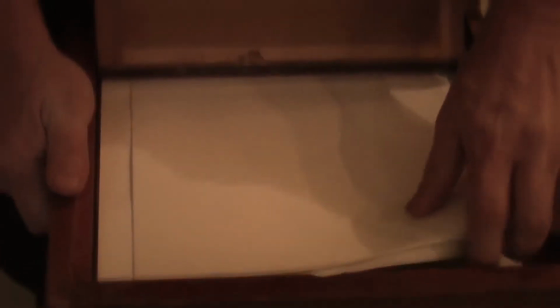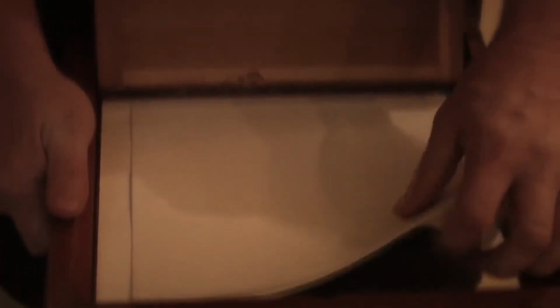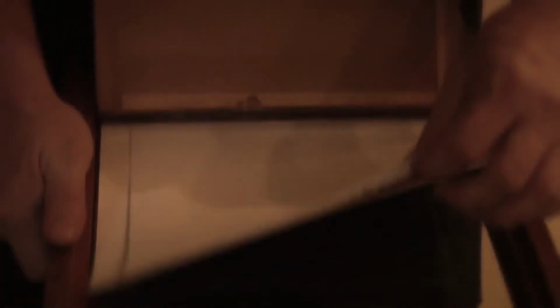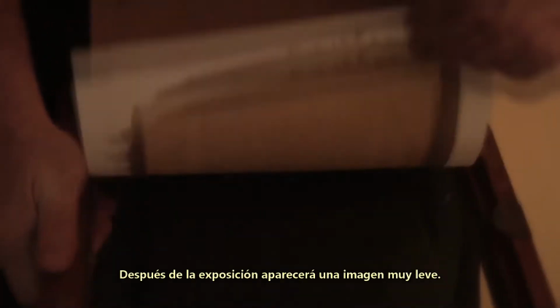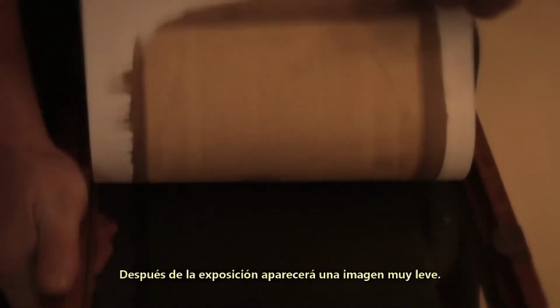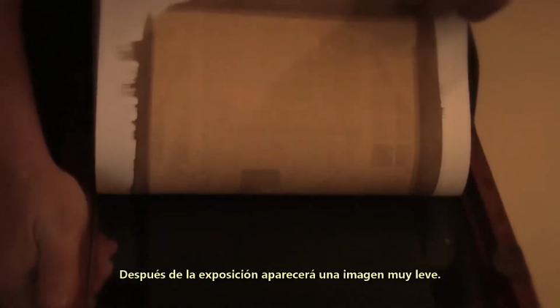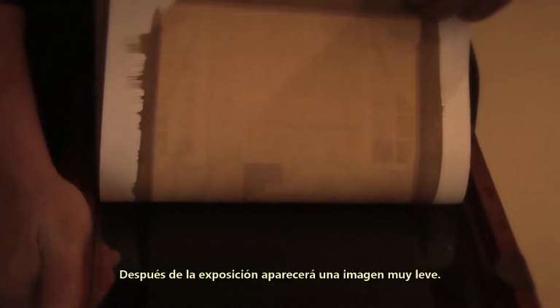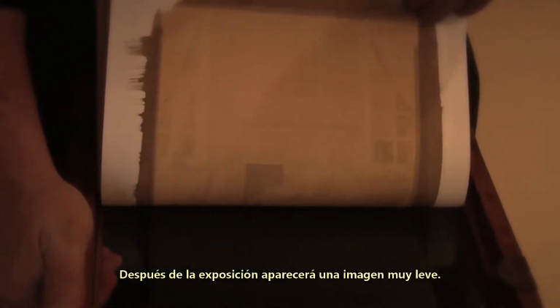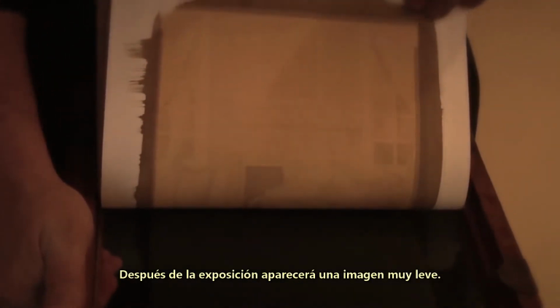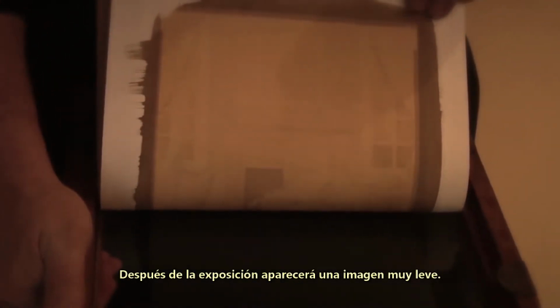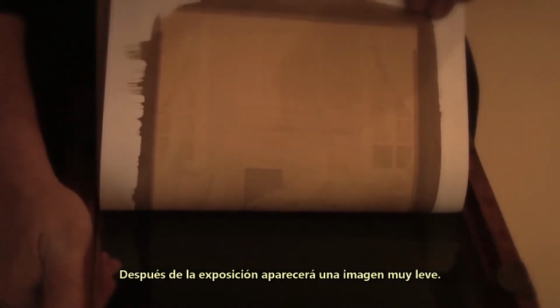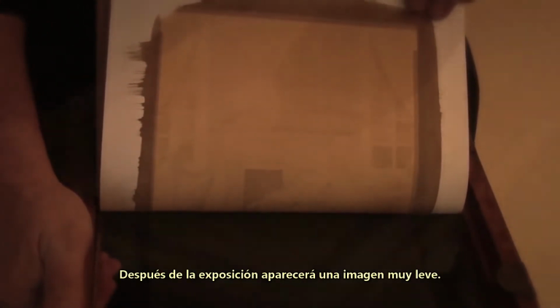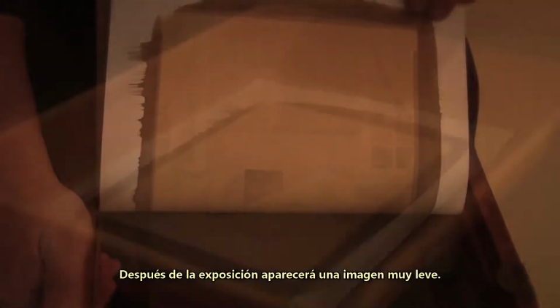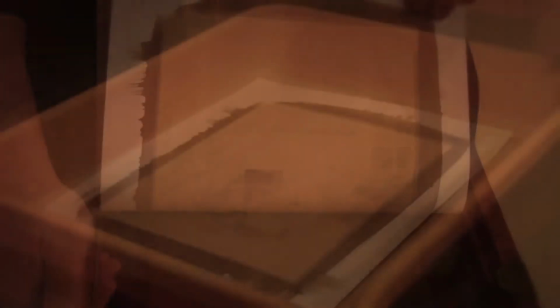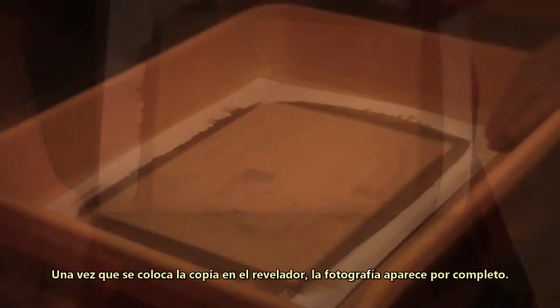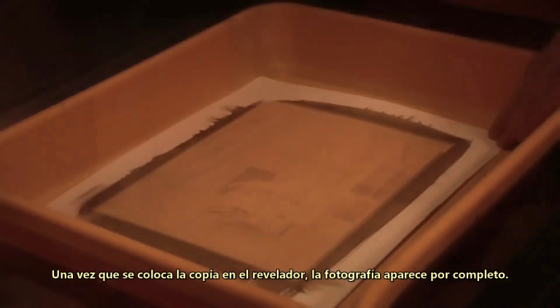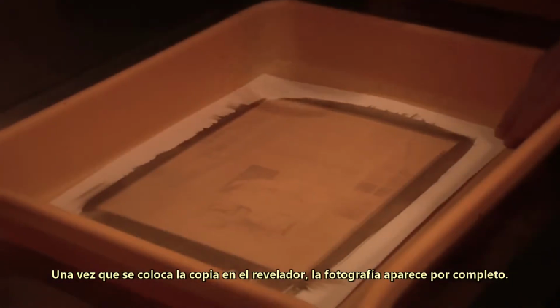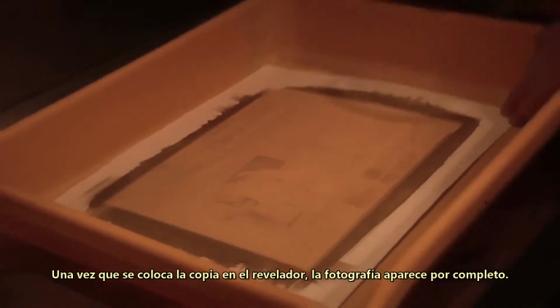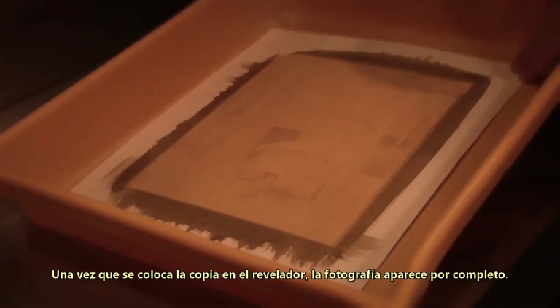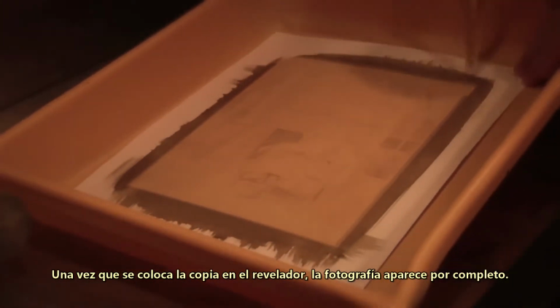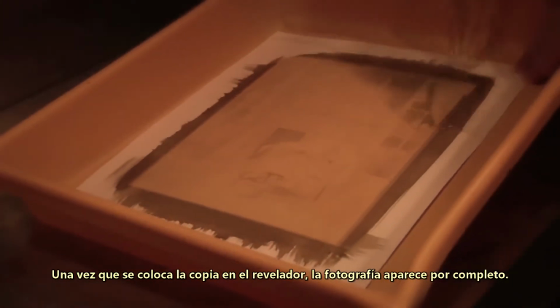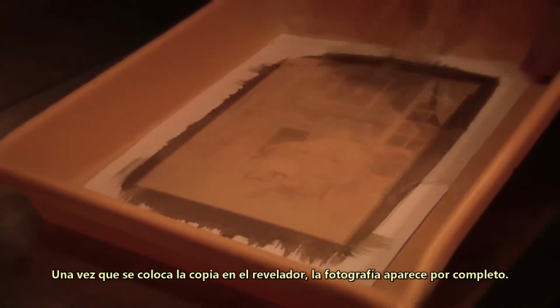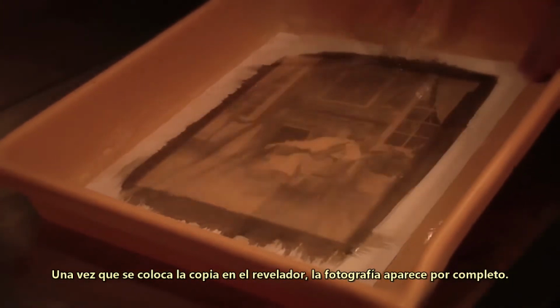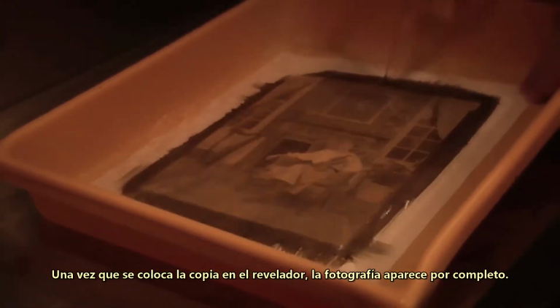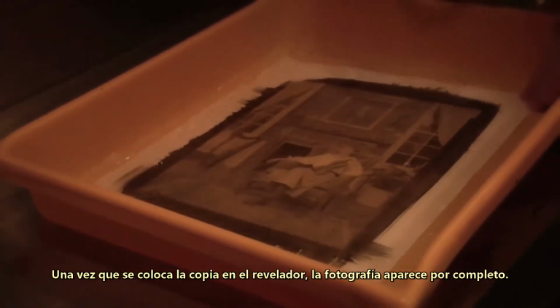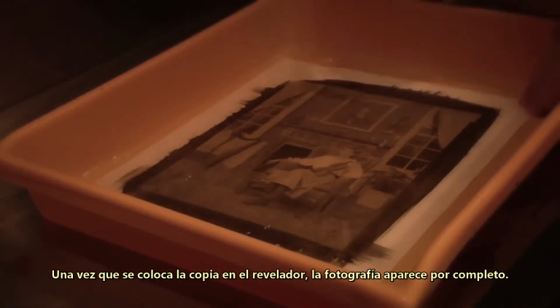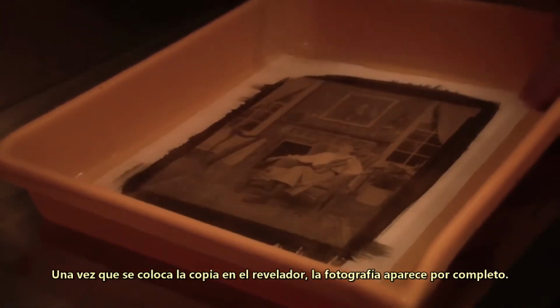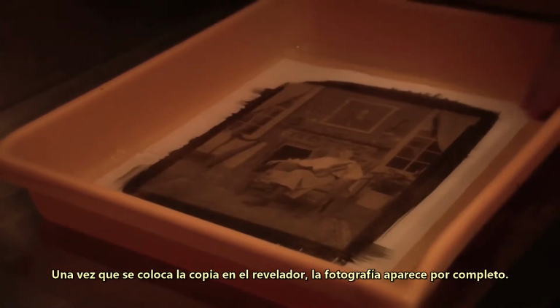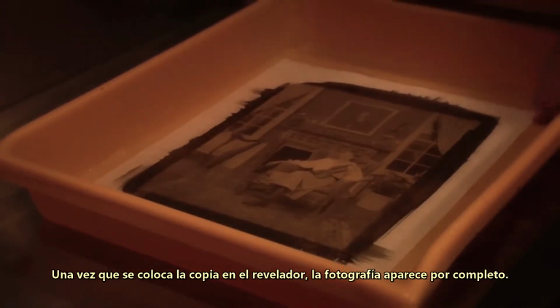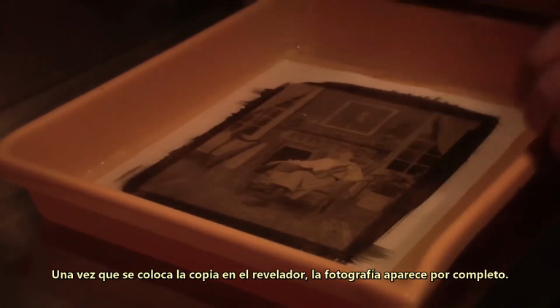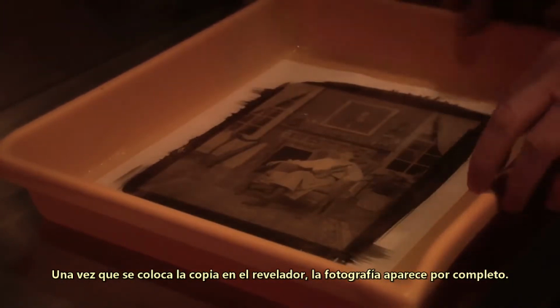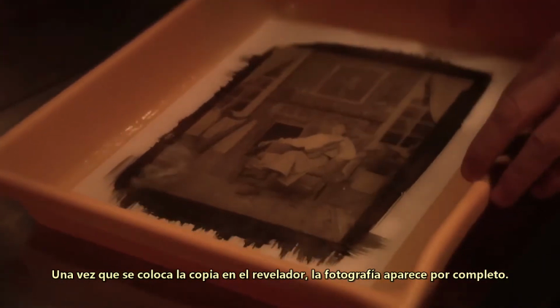You would place it in contact with the sensitized paper and expose it with sunlight. After exposure, a faint image would appear. Once you place the photograph in the developer, the image is fully realized.